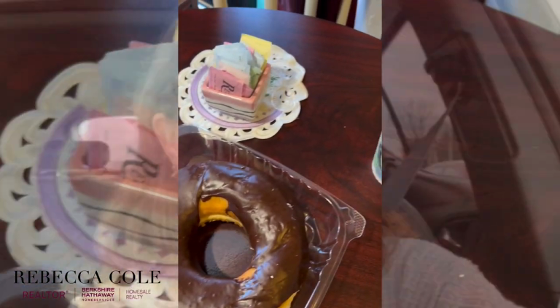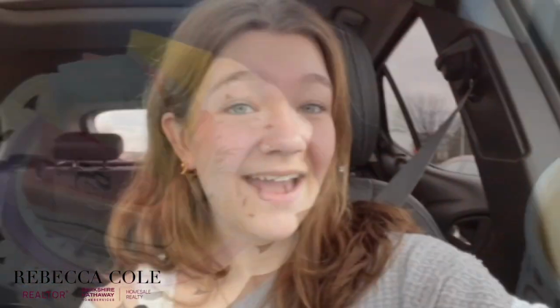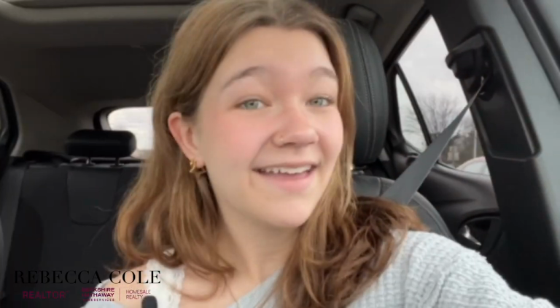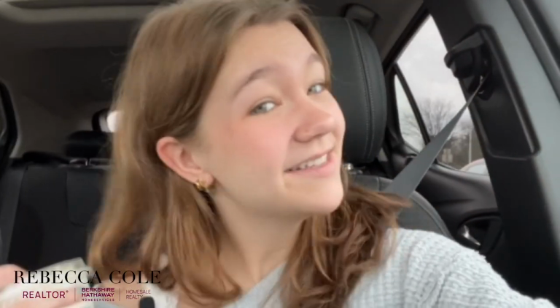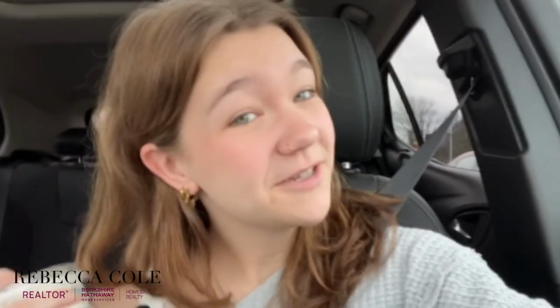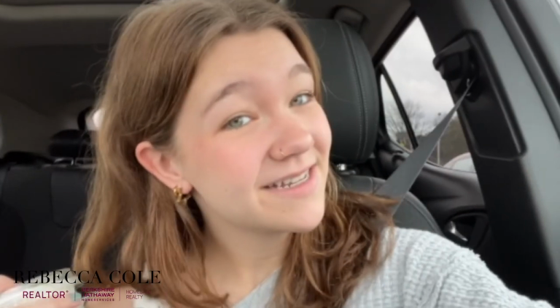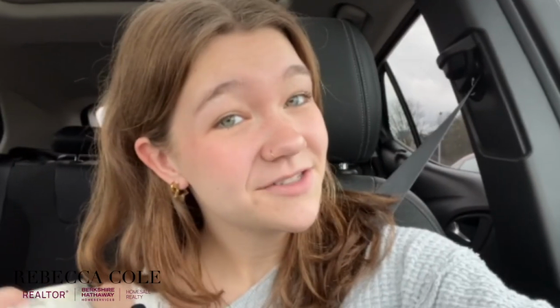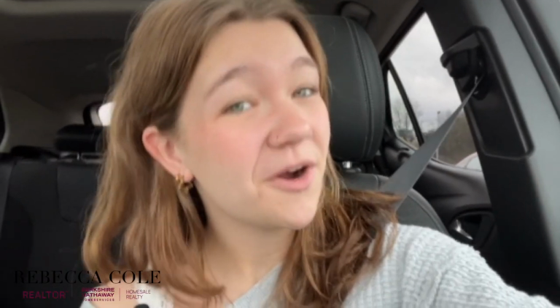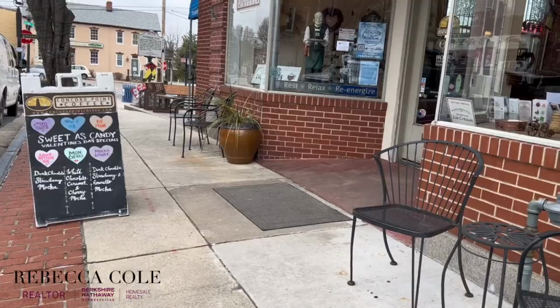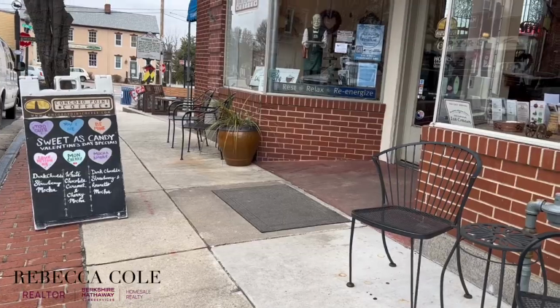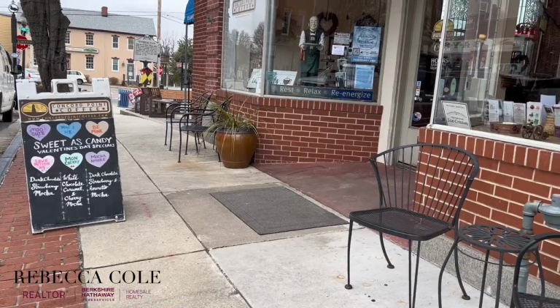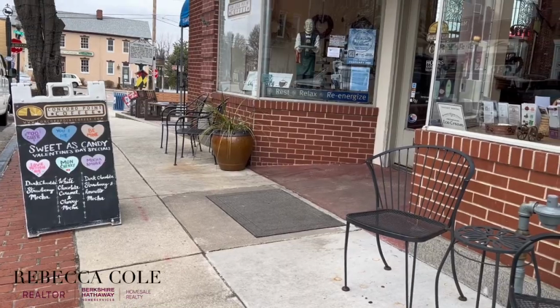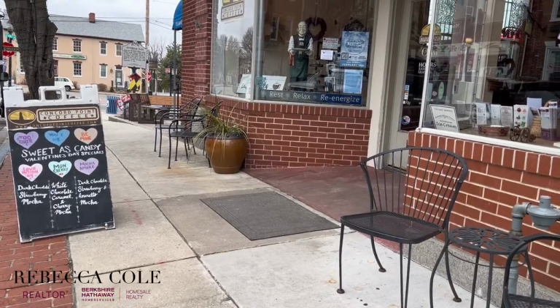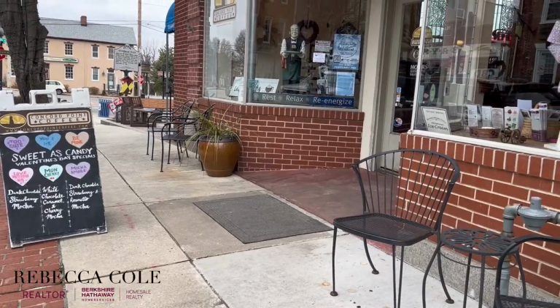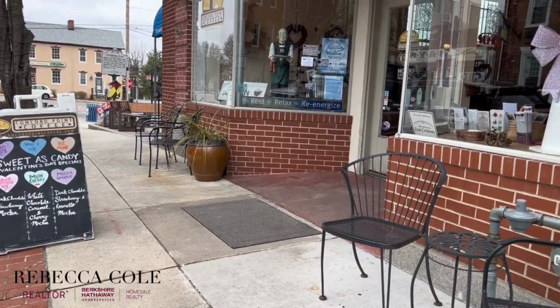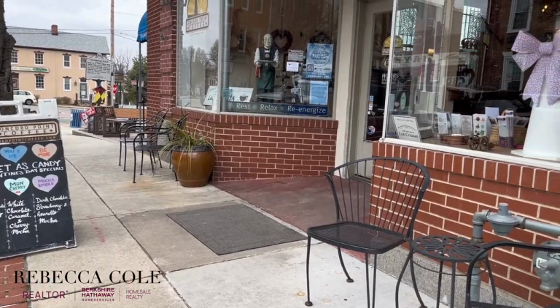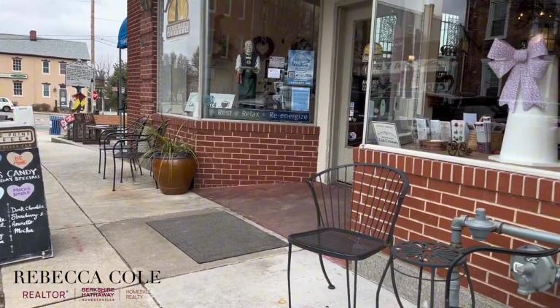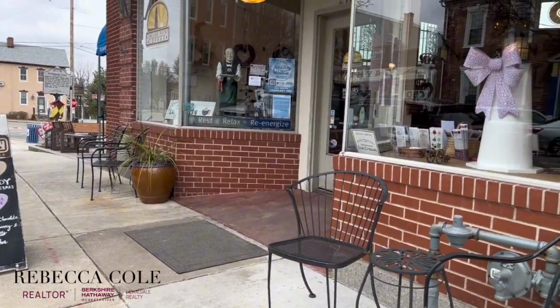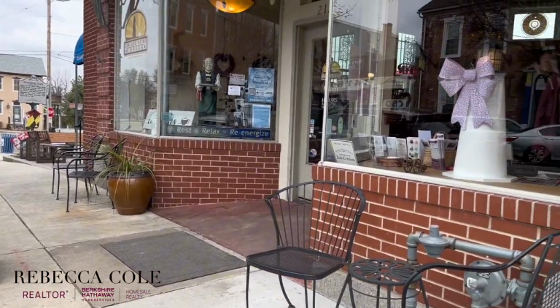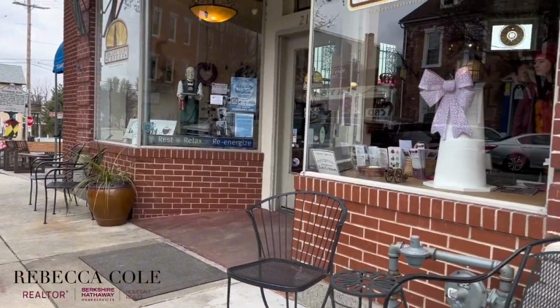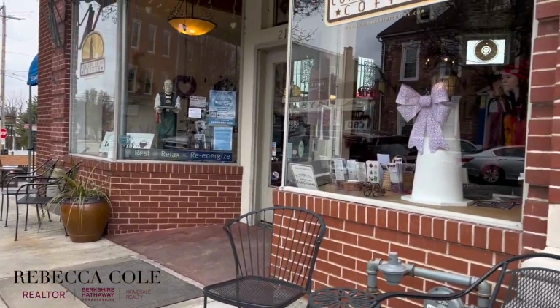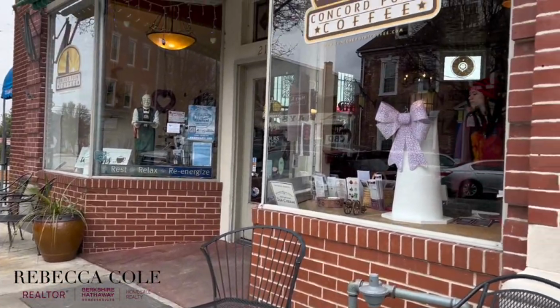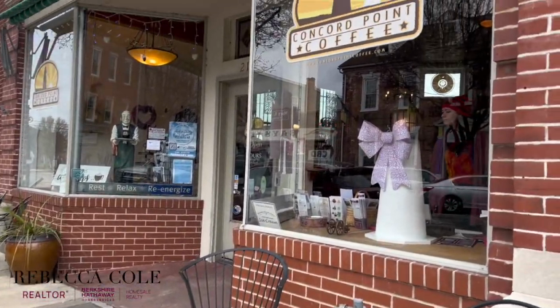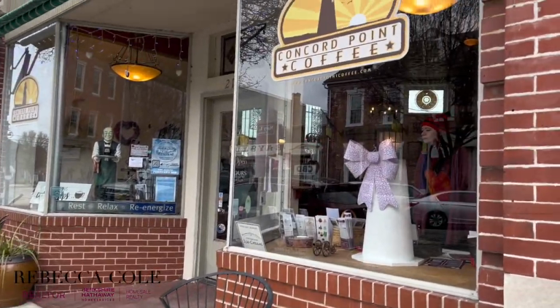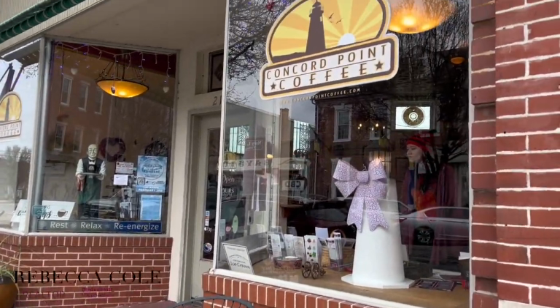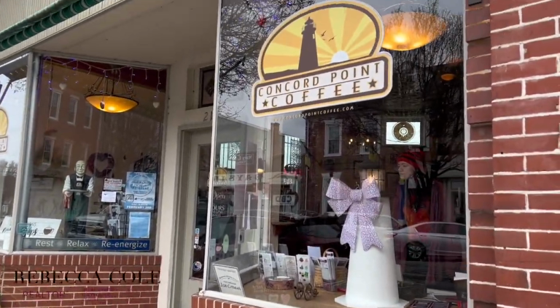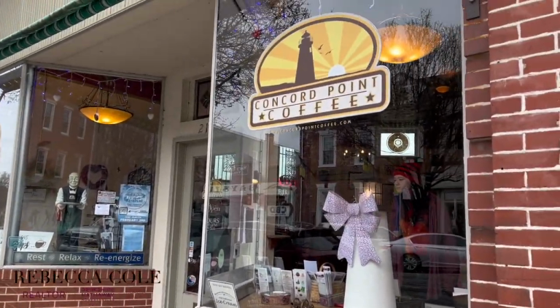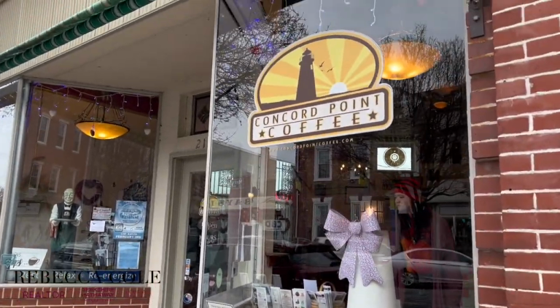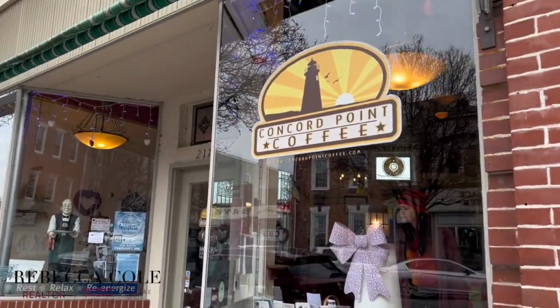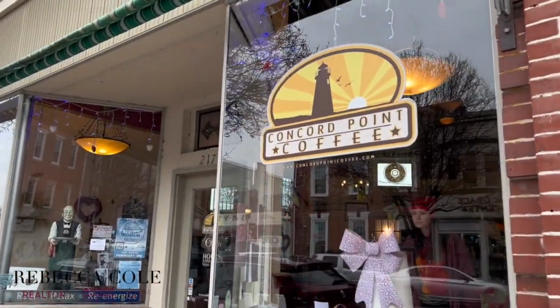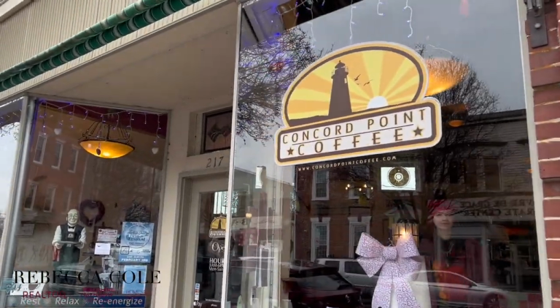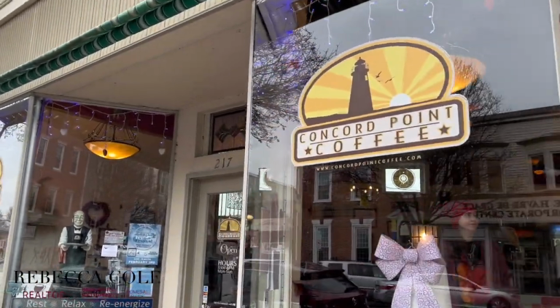And this brings us to our final stop, Concord Point Coffee, located on North Washington Street in Havre de Grace.